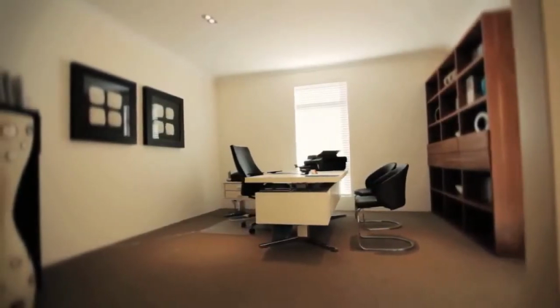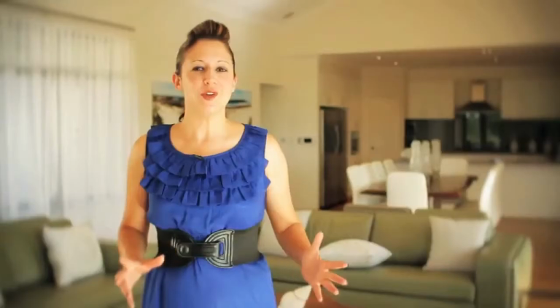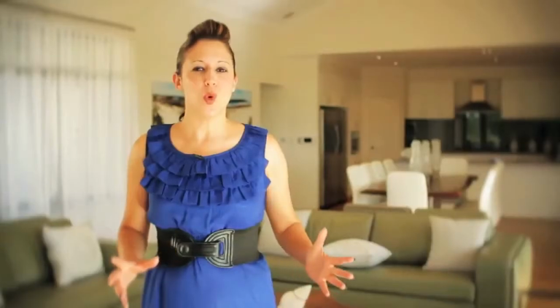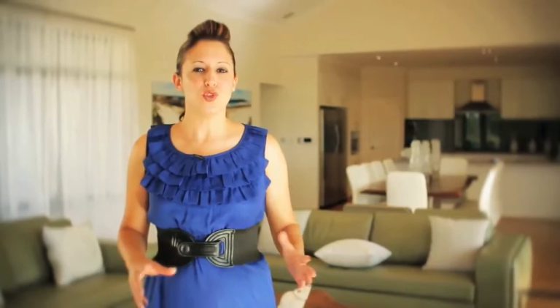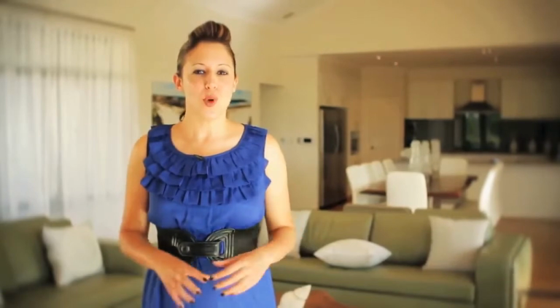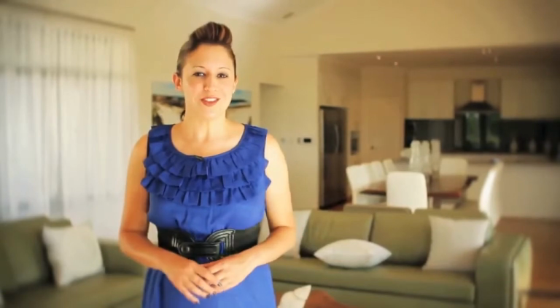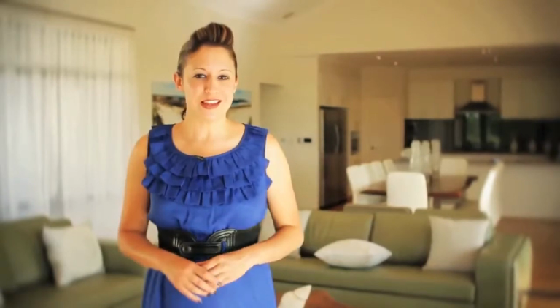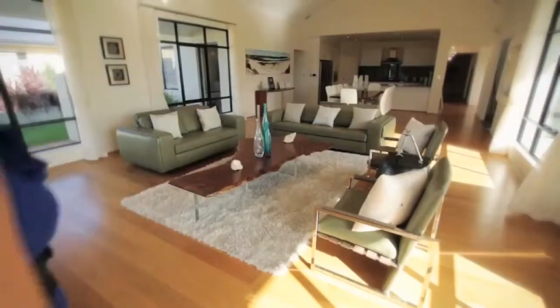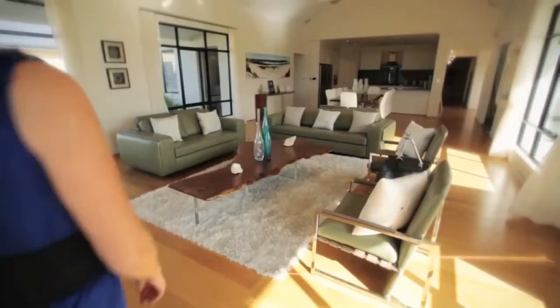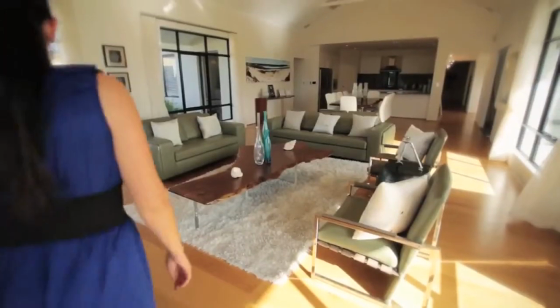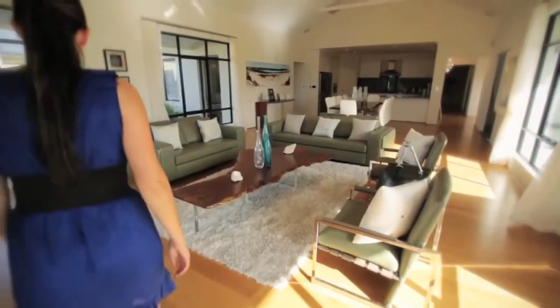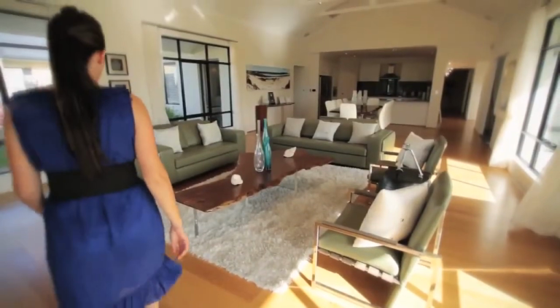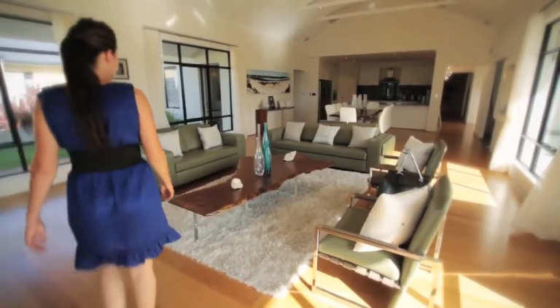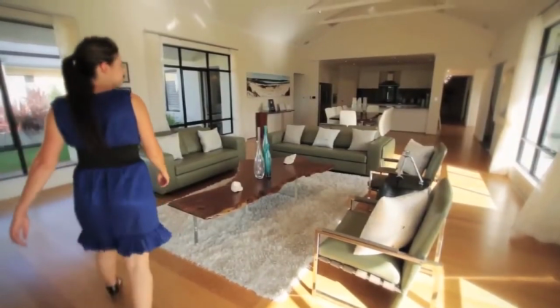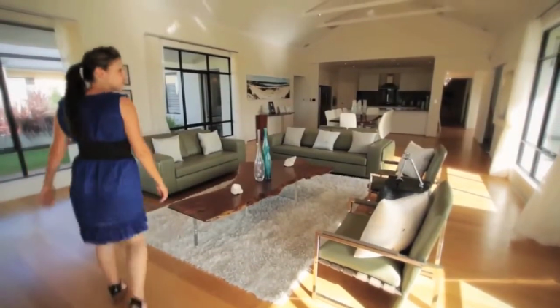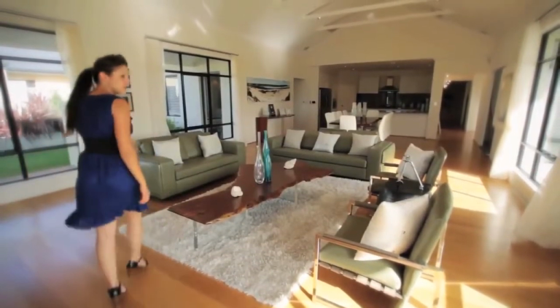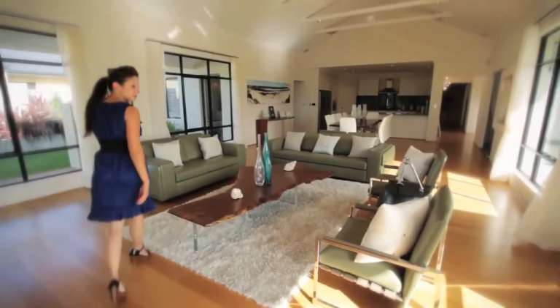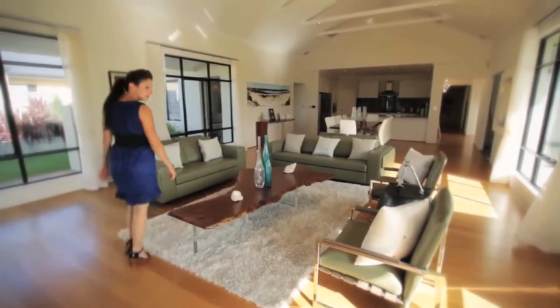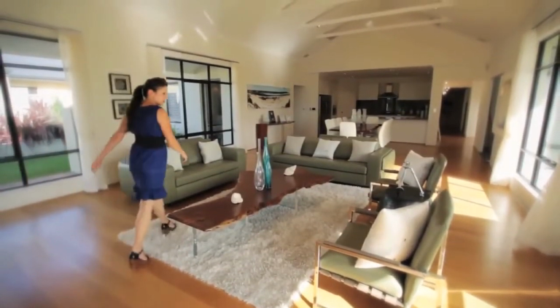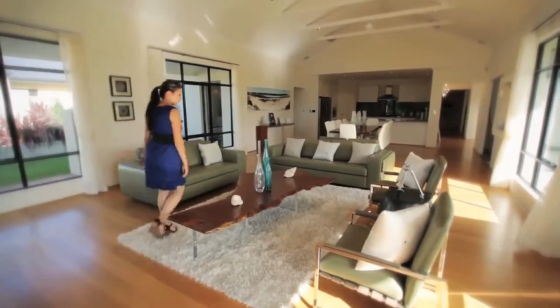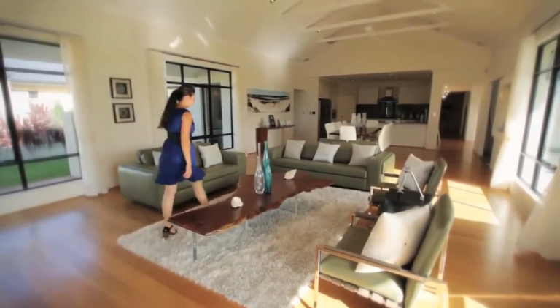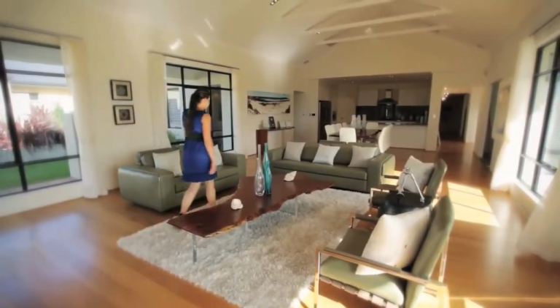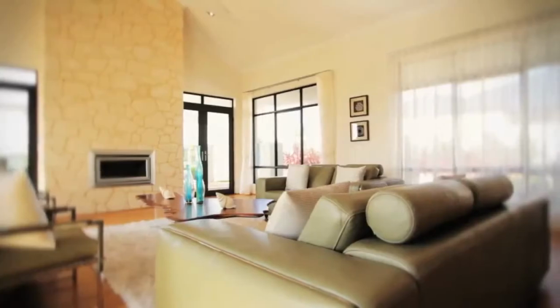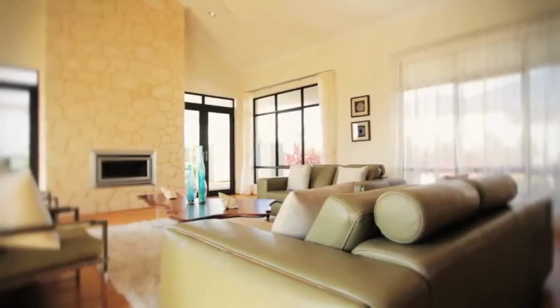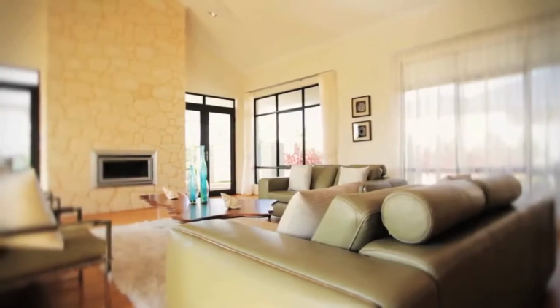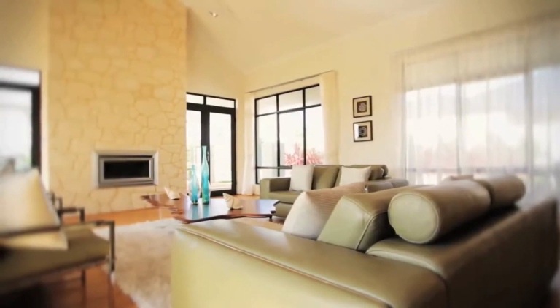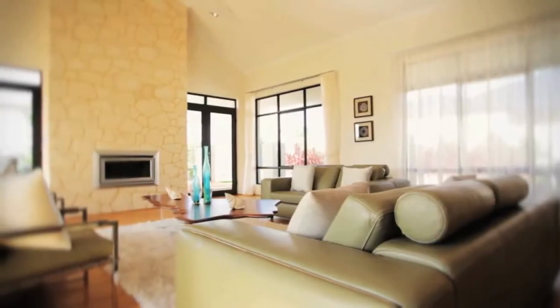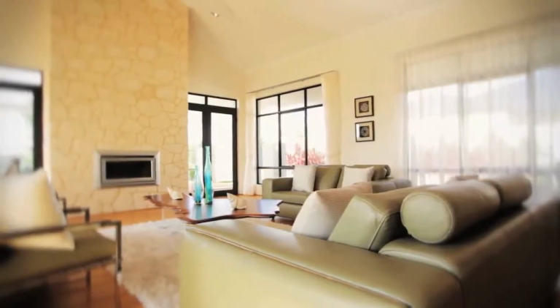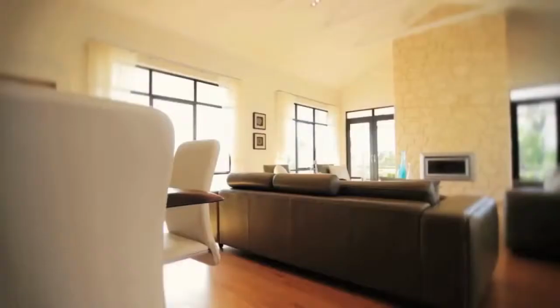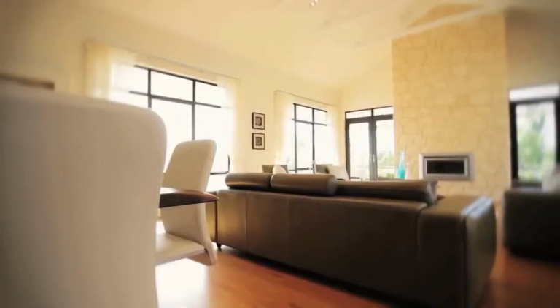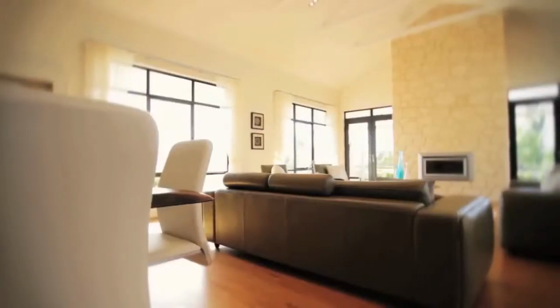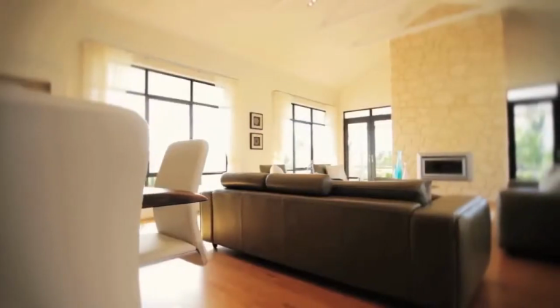Rendered walls, raked ceilings and a feature stack in the main living area gives this home traditional appeal with a modern twist.